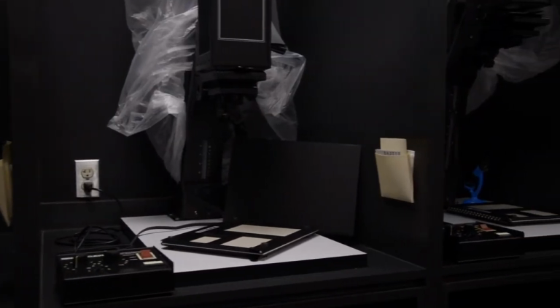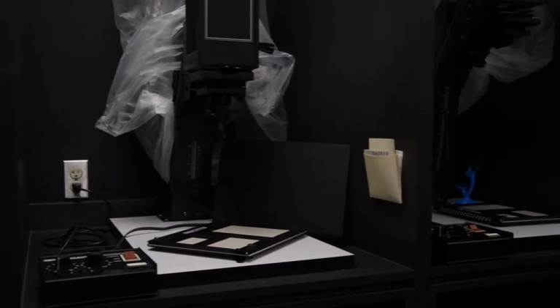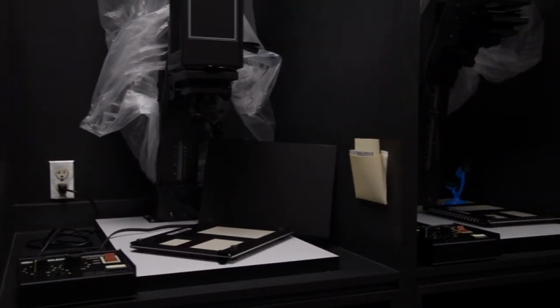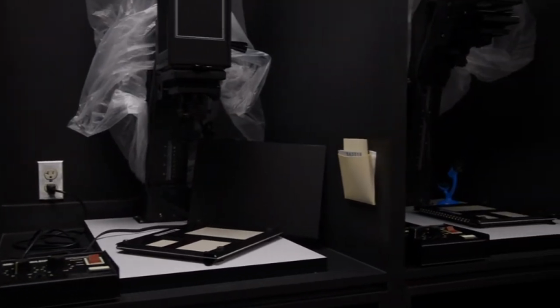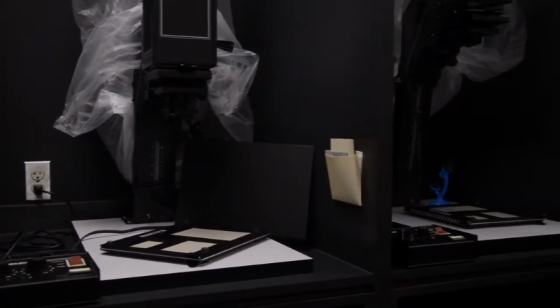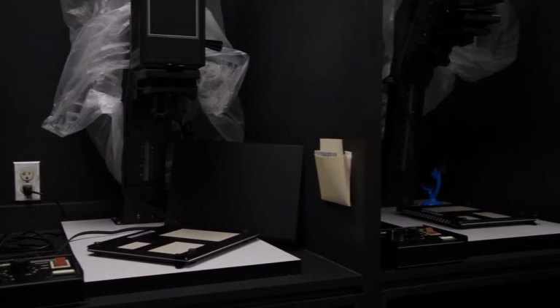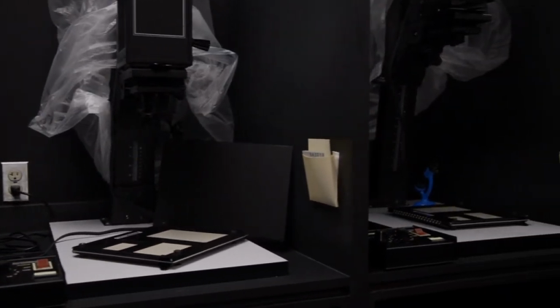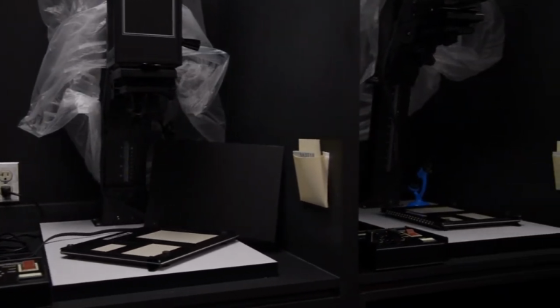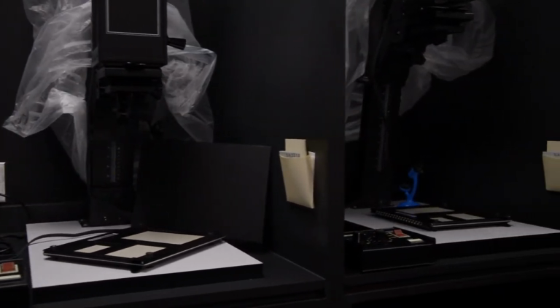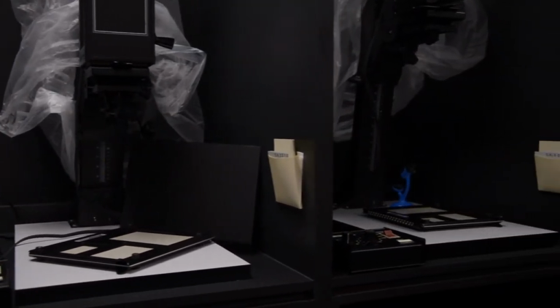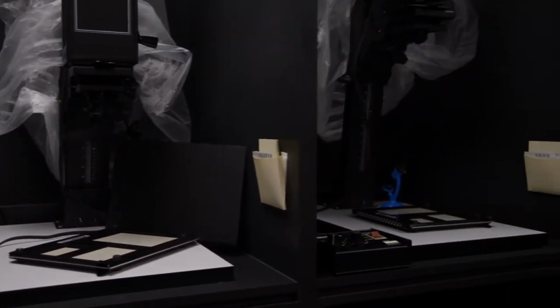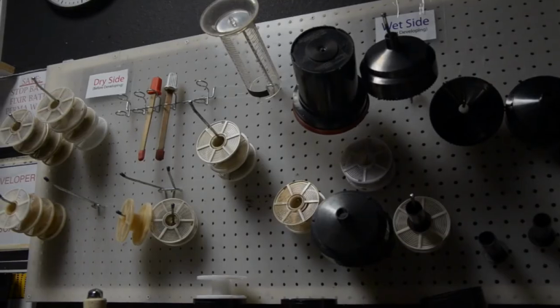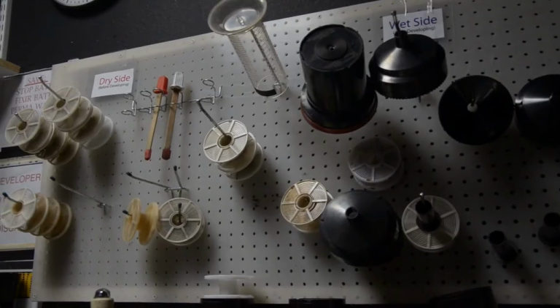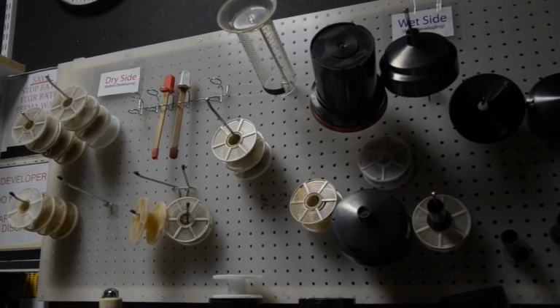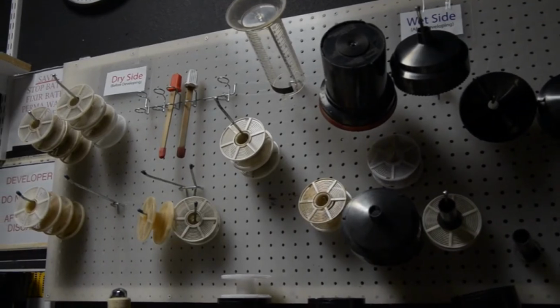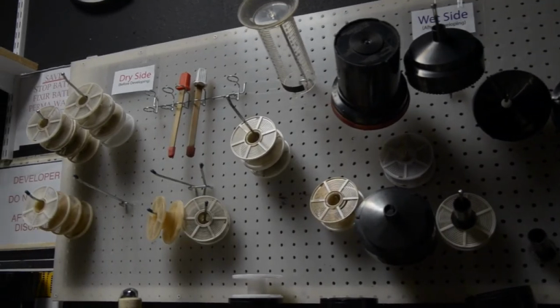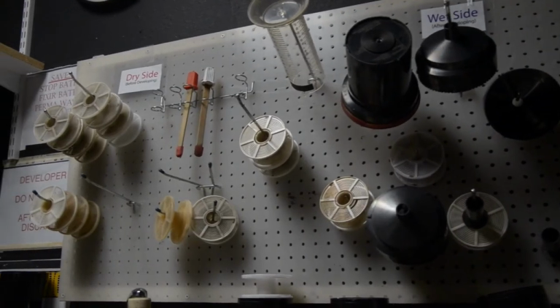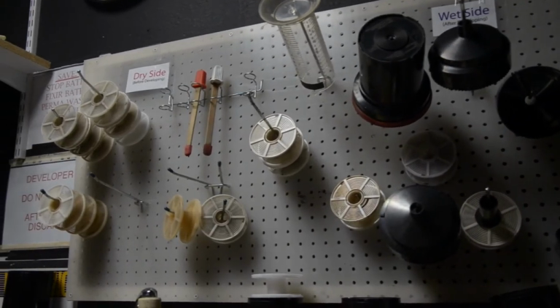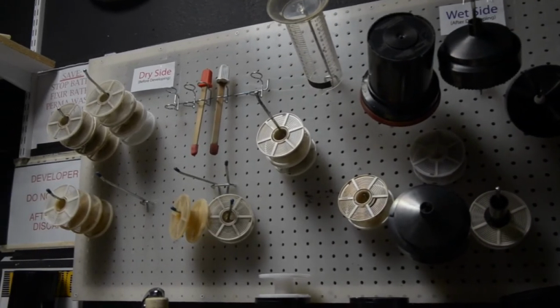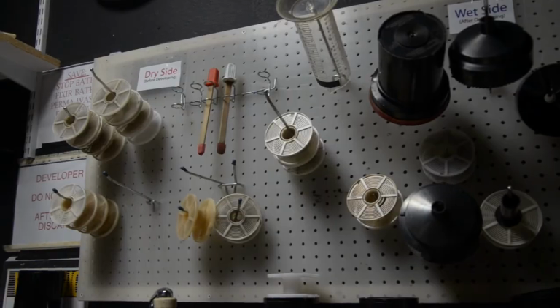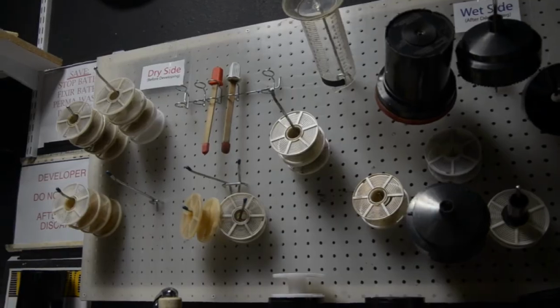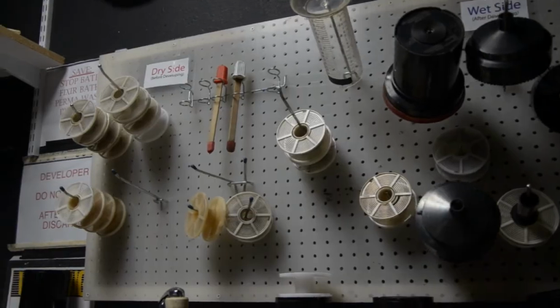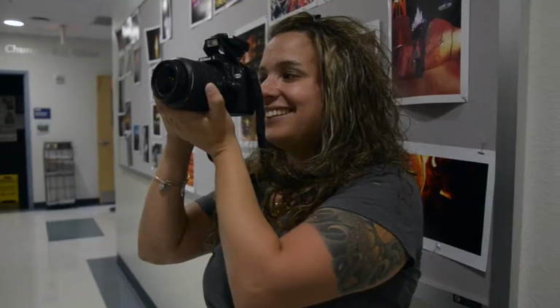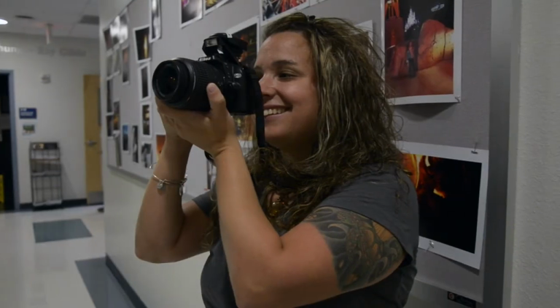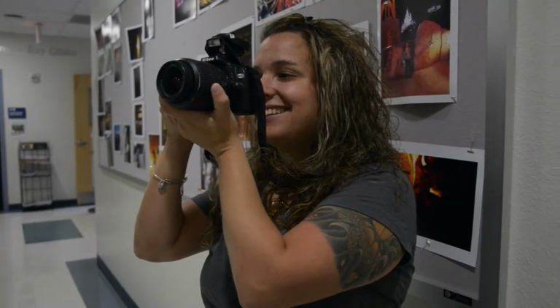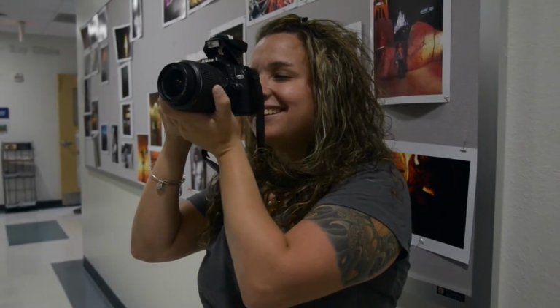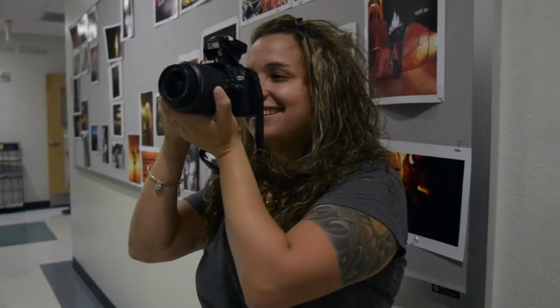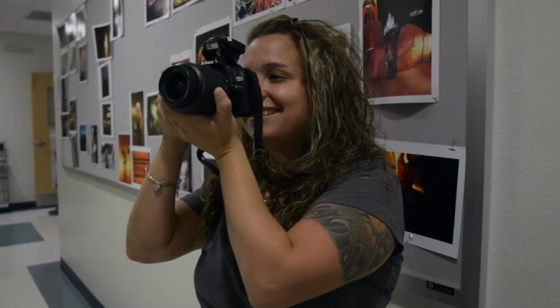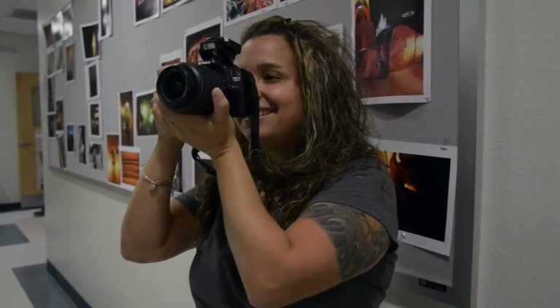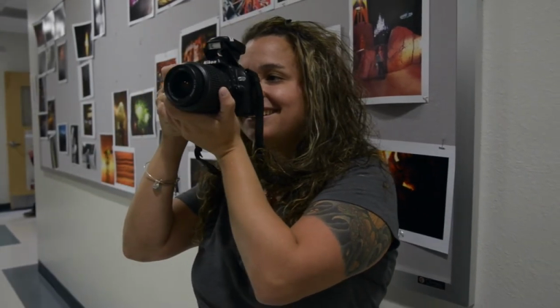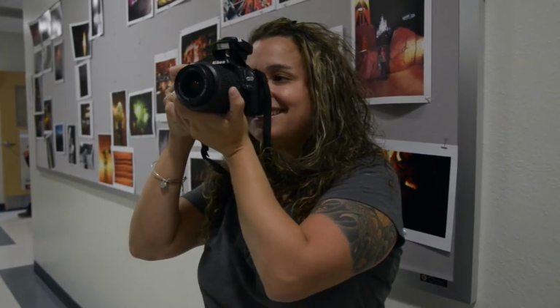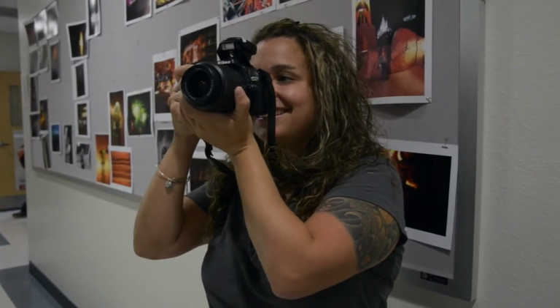I didn't even realize SCF had the darkroom here until I took the class here this semester.